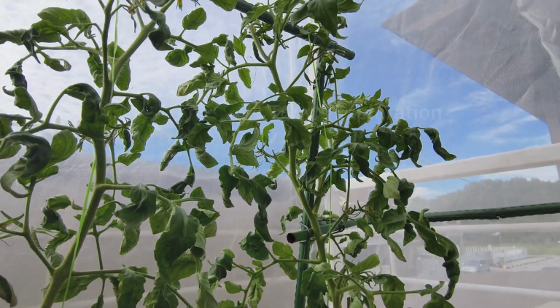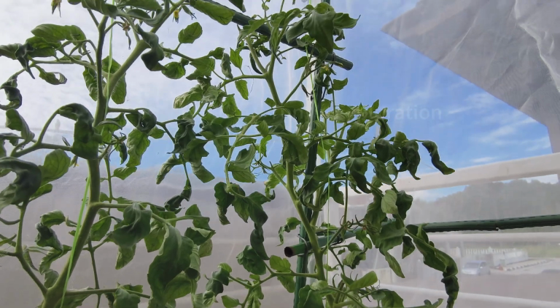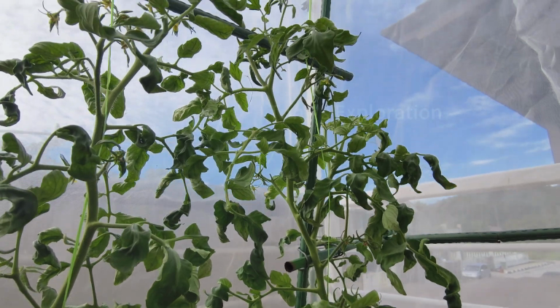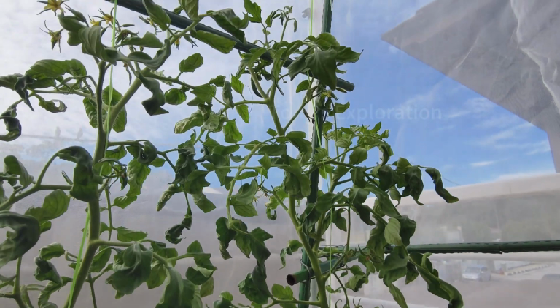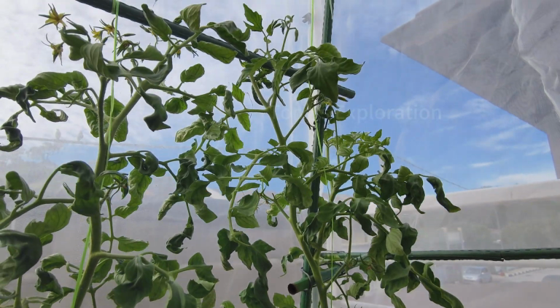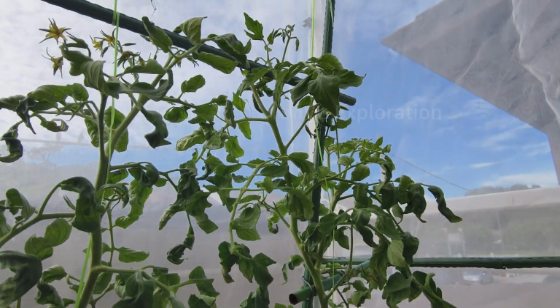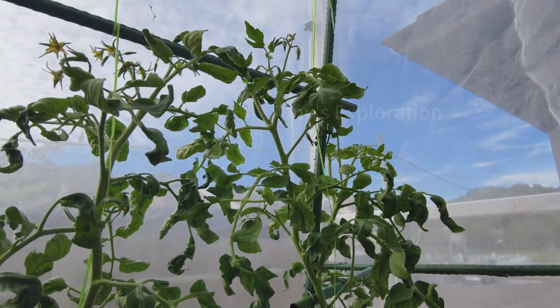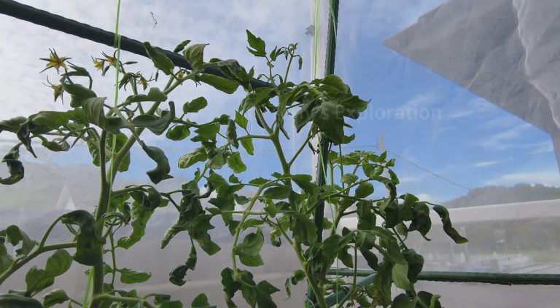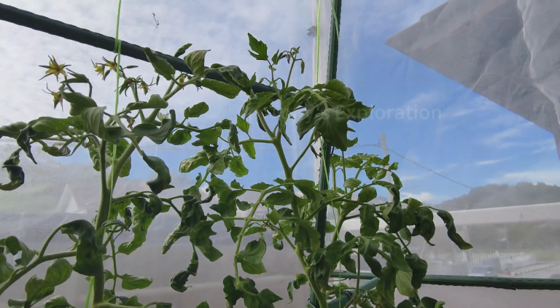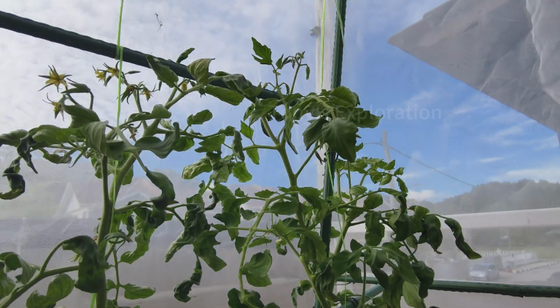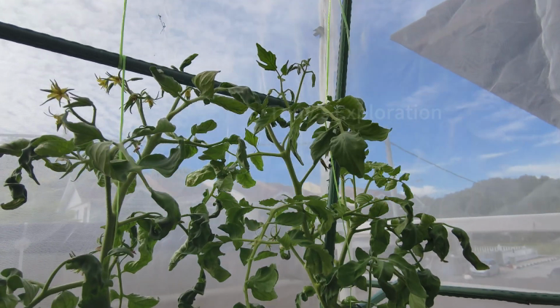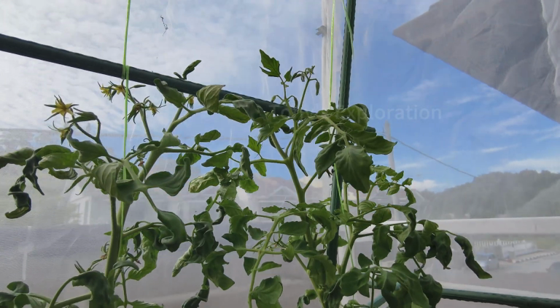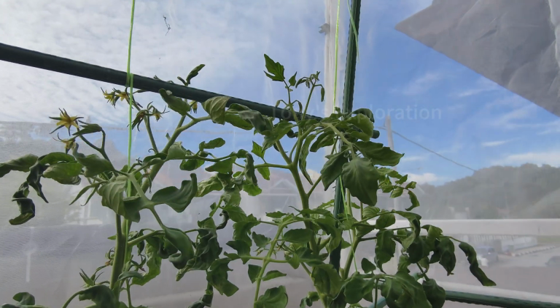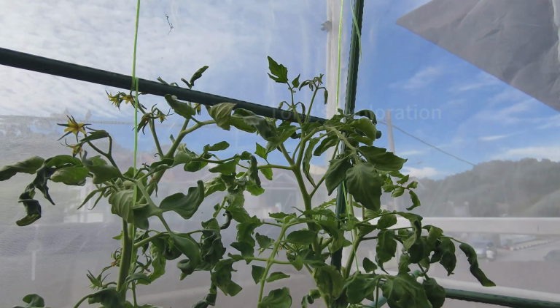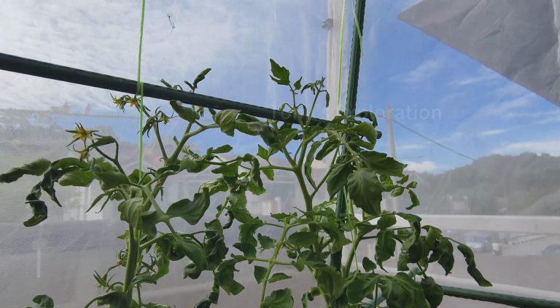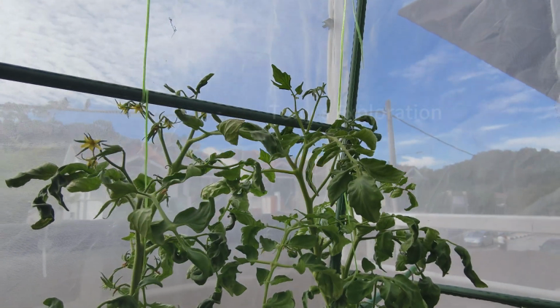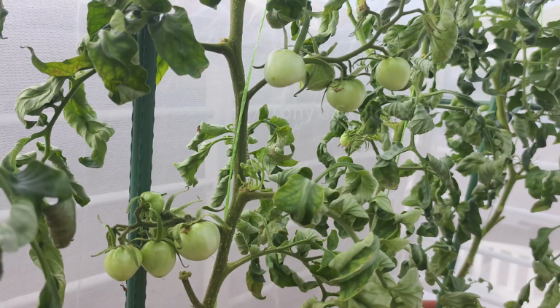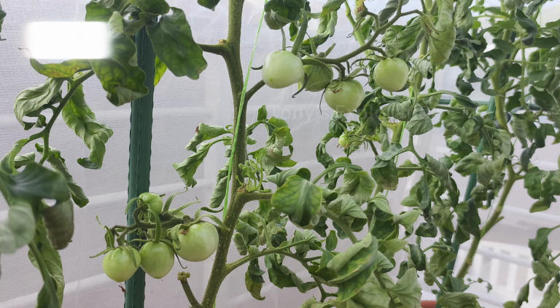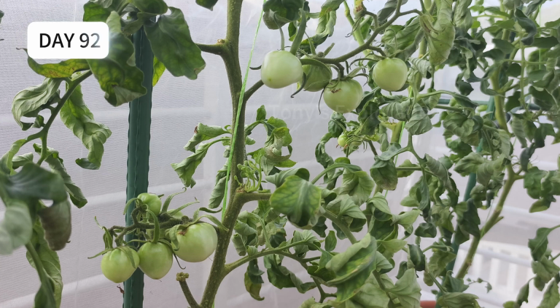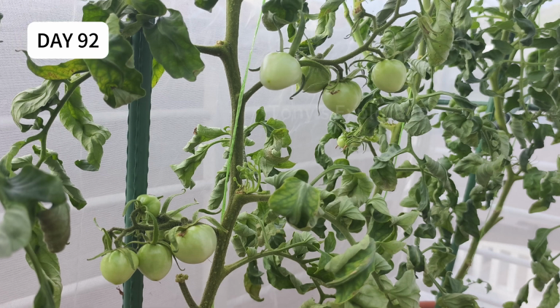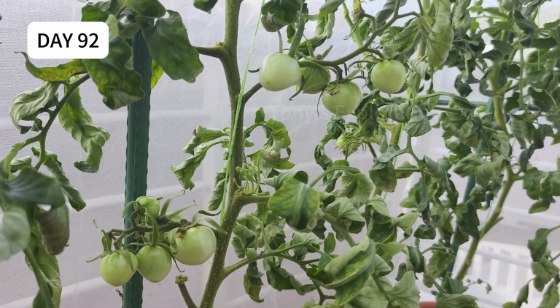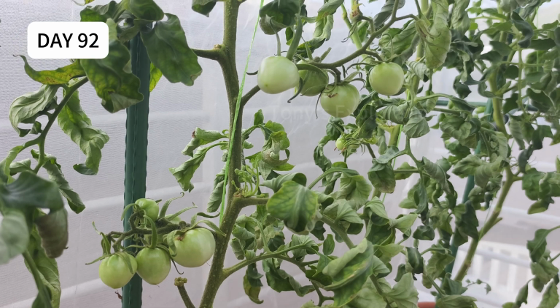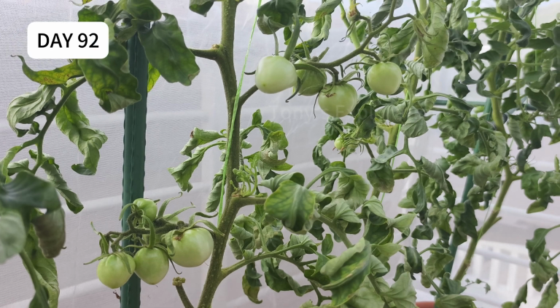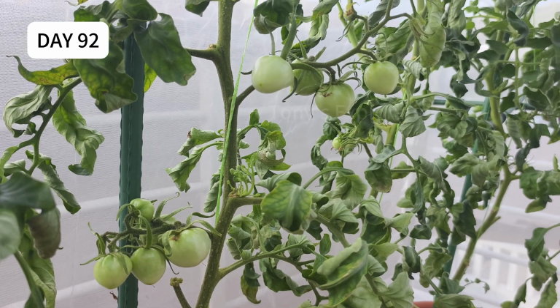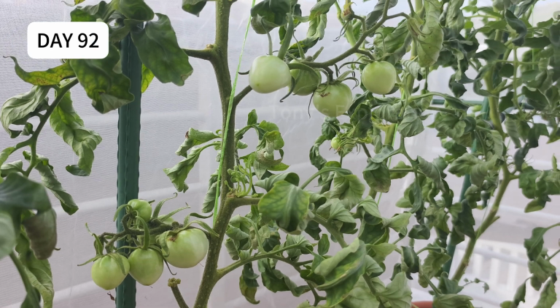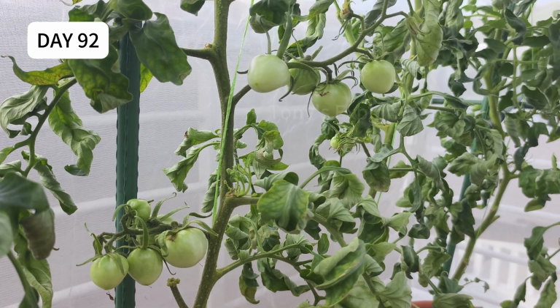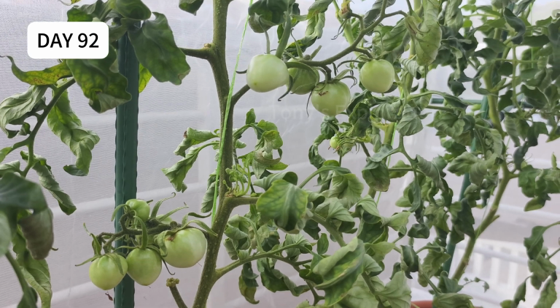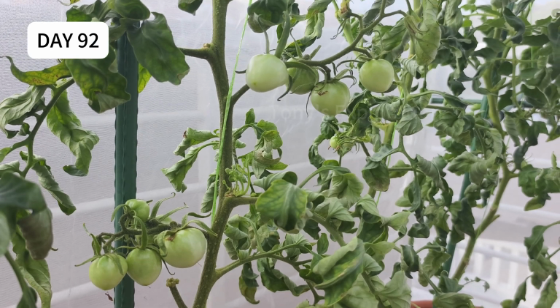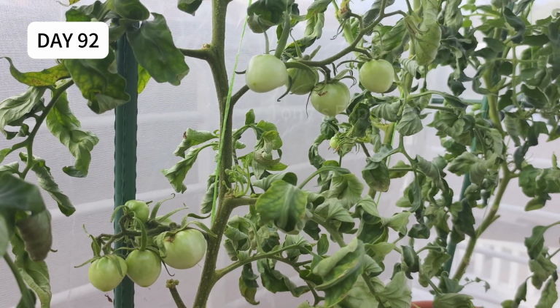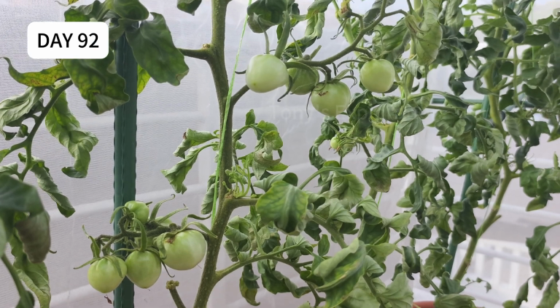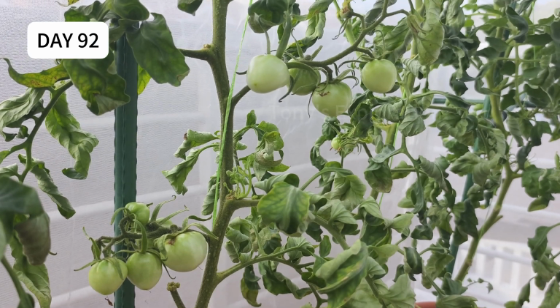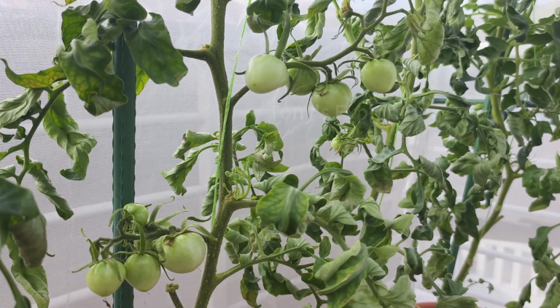Guess what? The tops are still producing clusters of flowers. Day 92 — the plant is still bursting with more and more tomatoes every day.